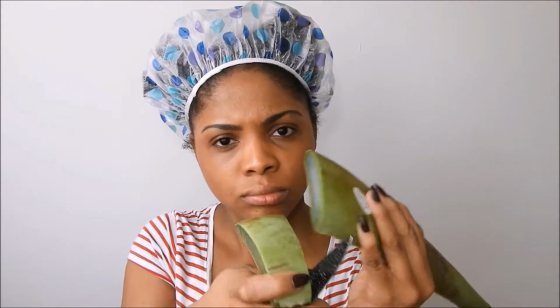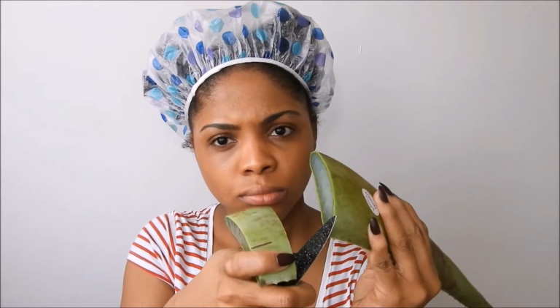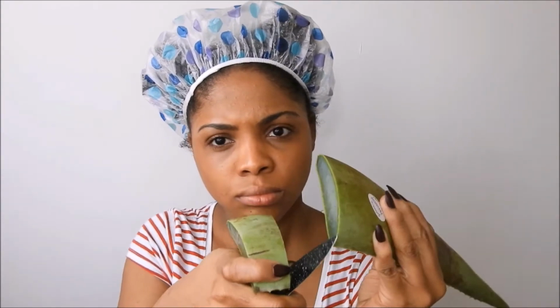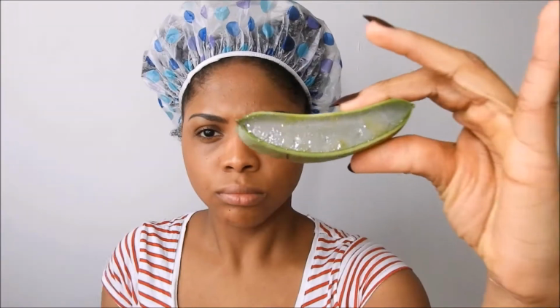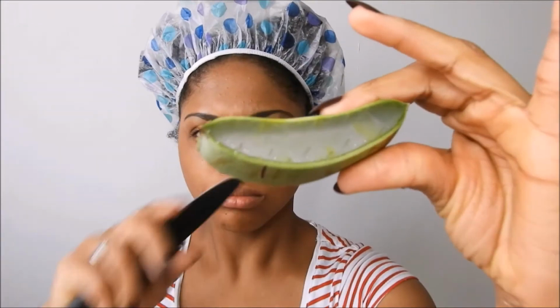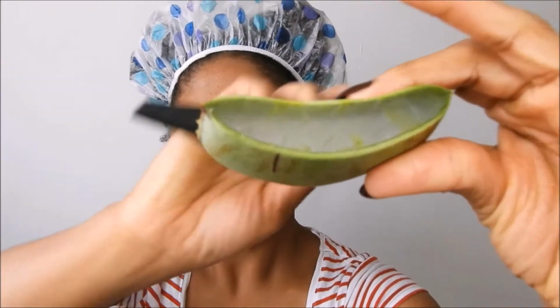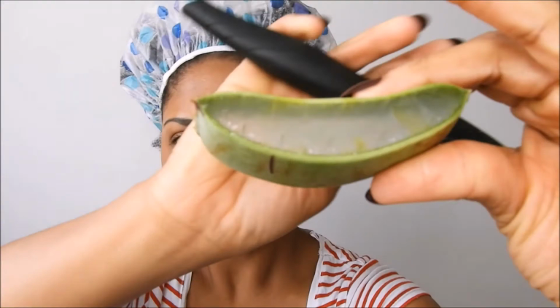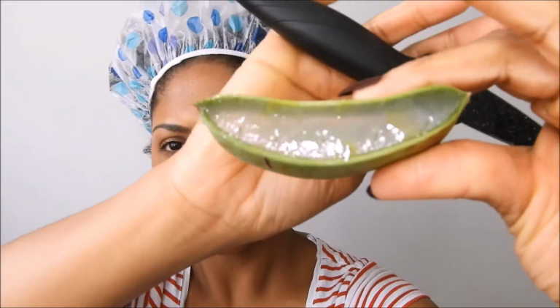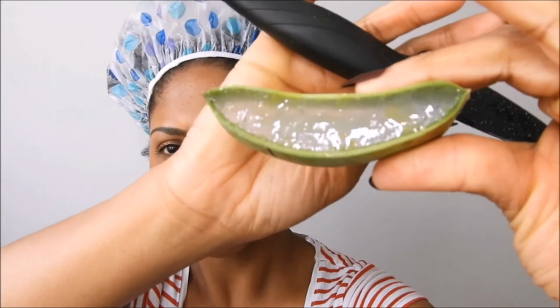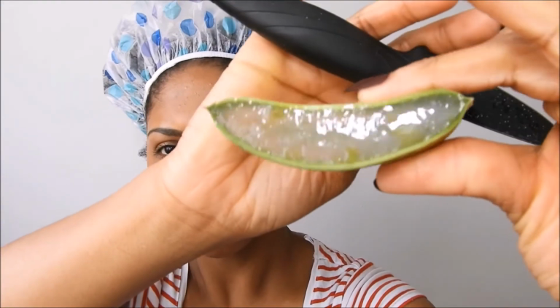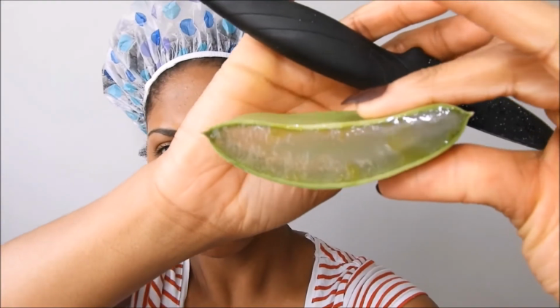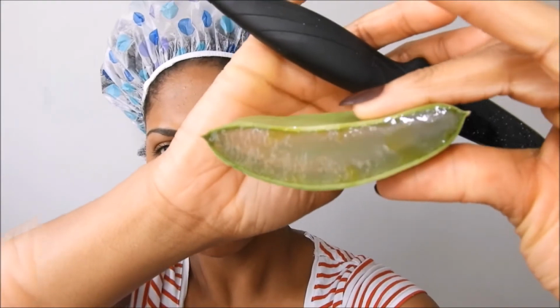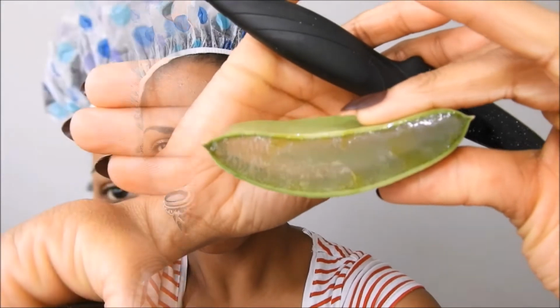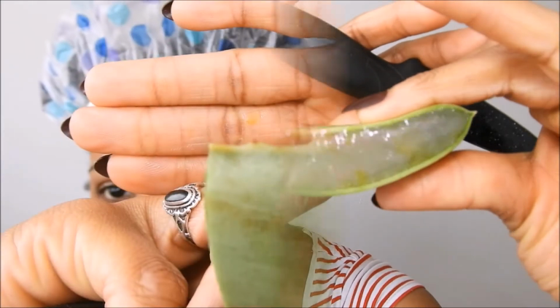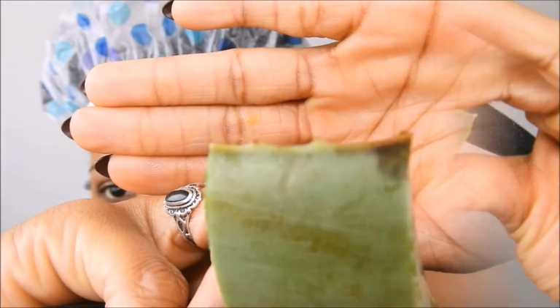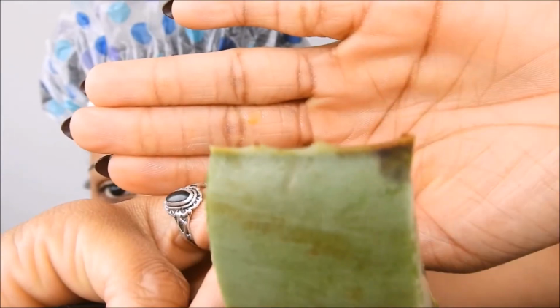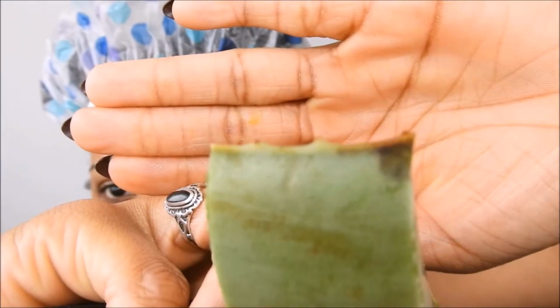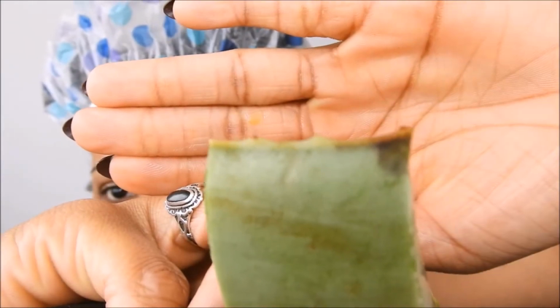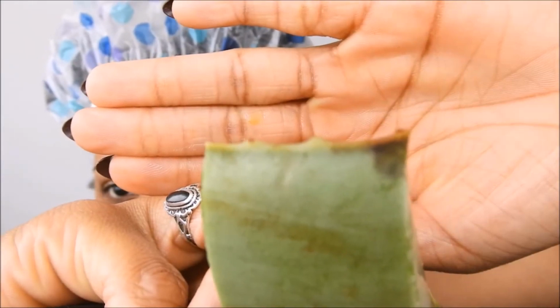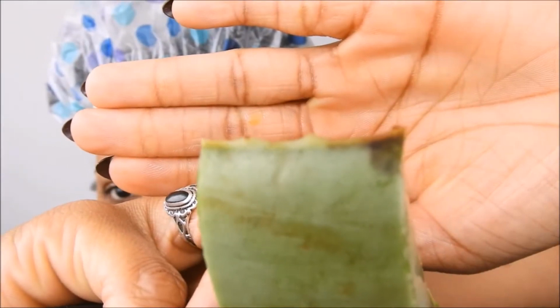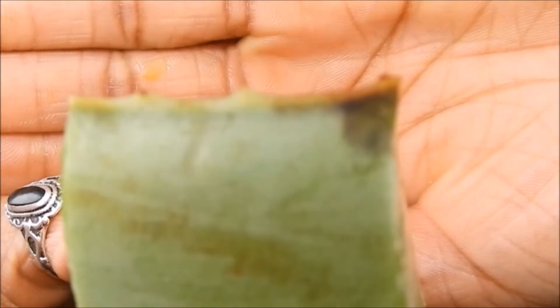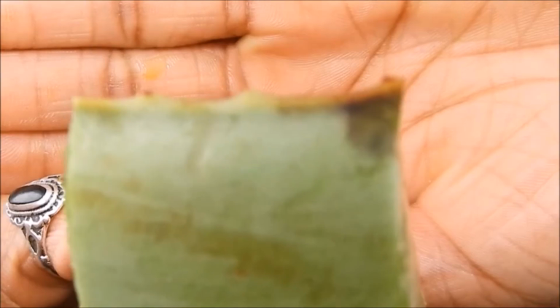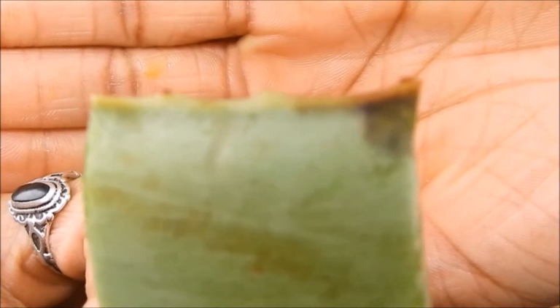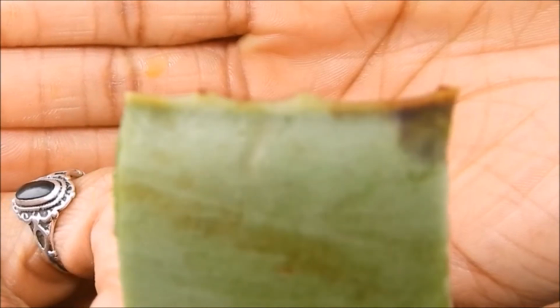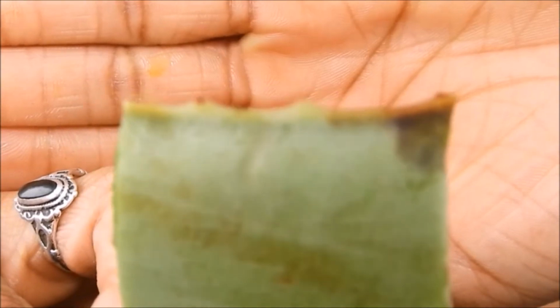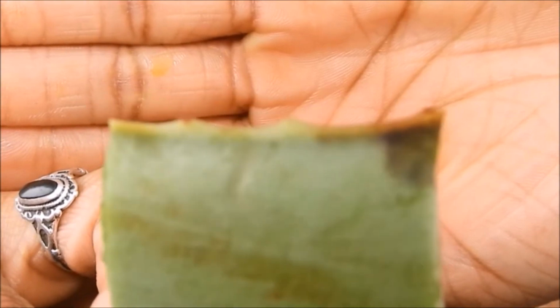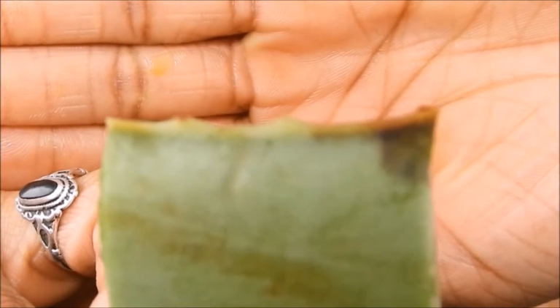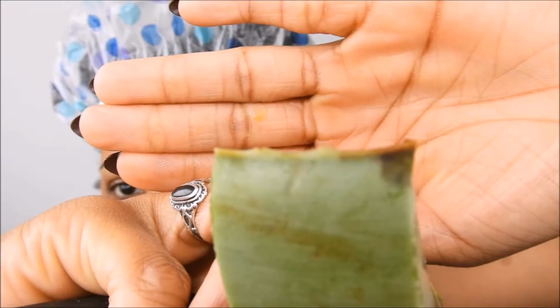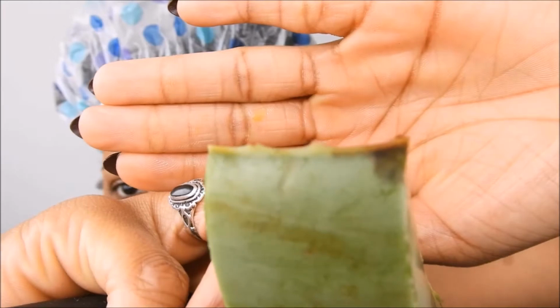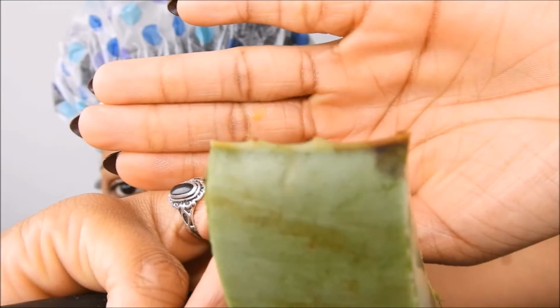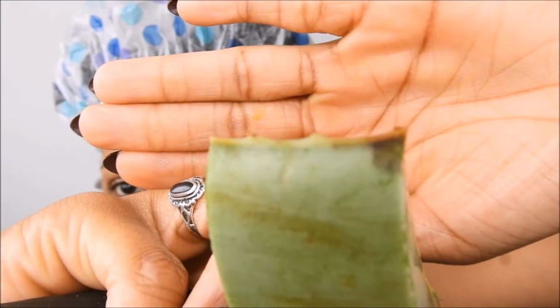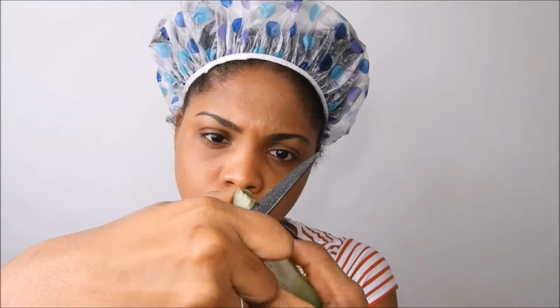So I'm gonna go ahead and cut it into two or three slices — I think I'm gonna go for three slices. You have those sharp ends, so you want to cut it as fast as possible because you don't want to waste that gel.